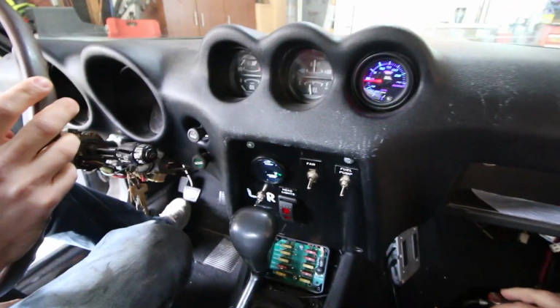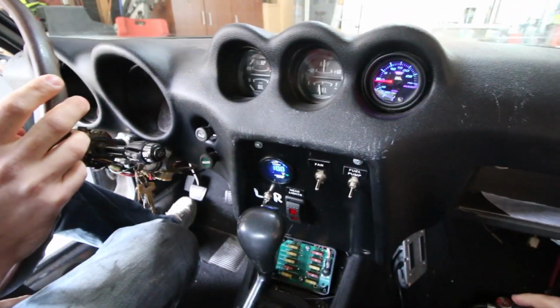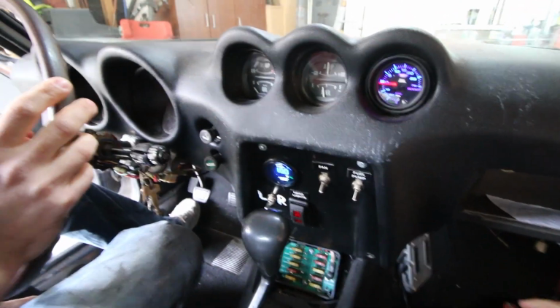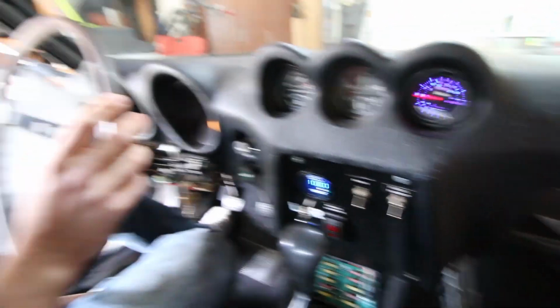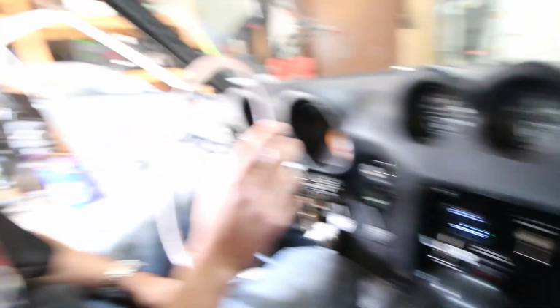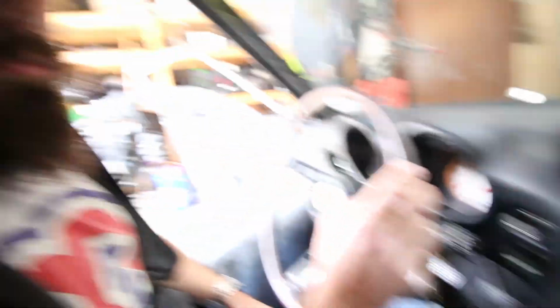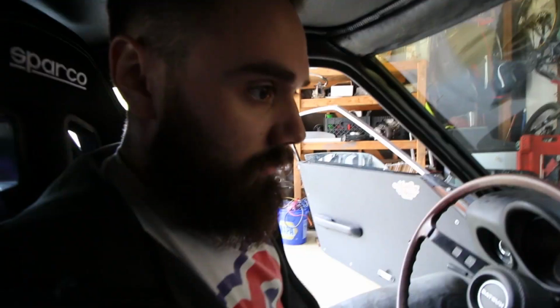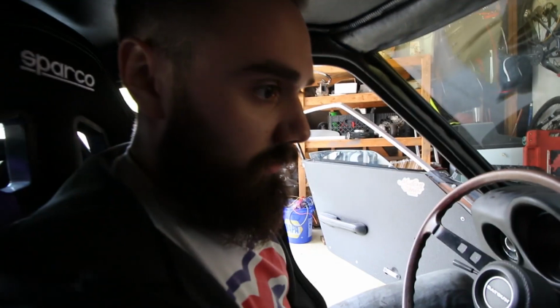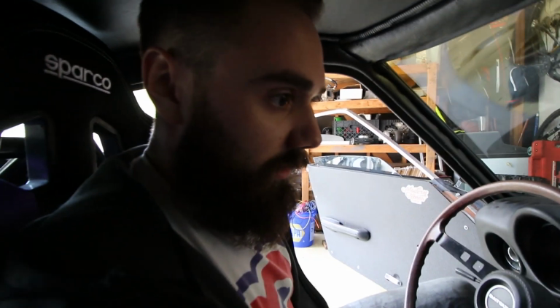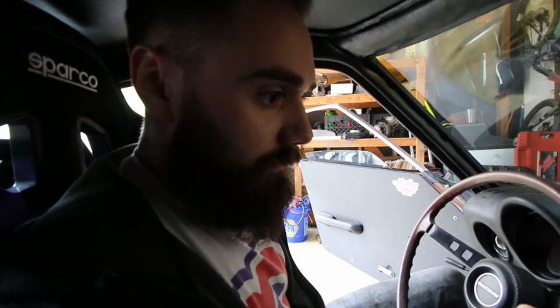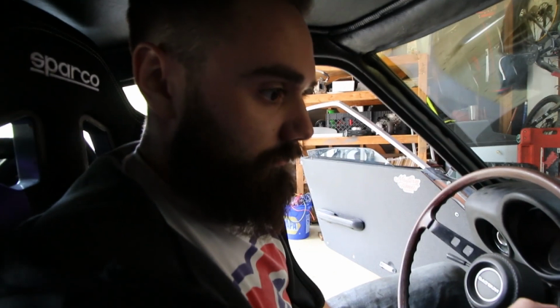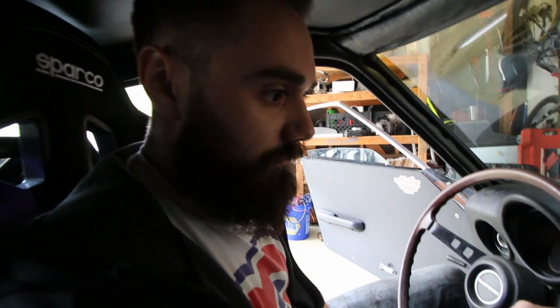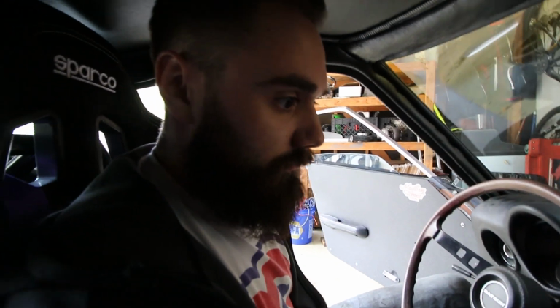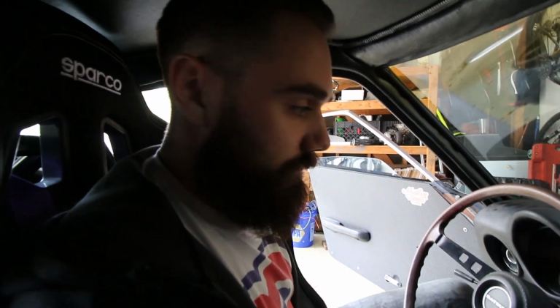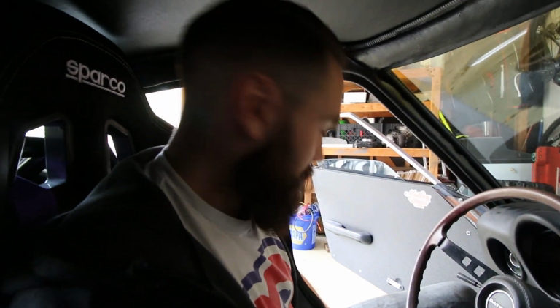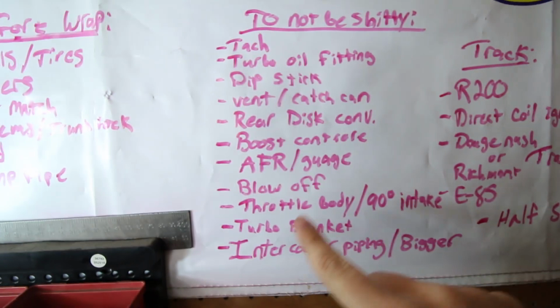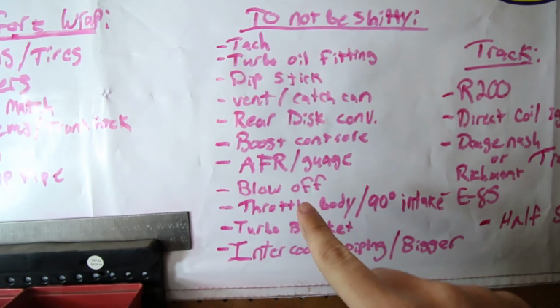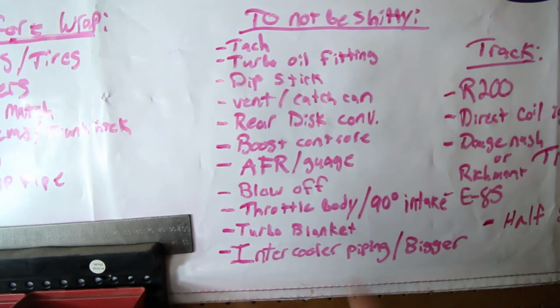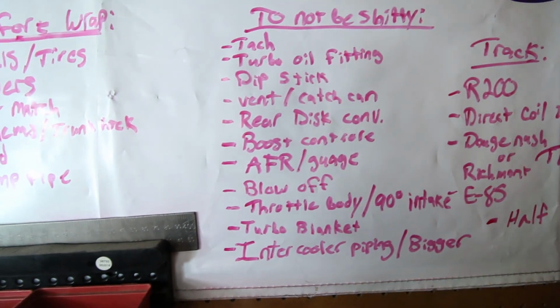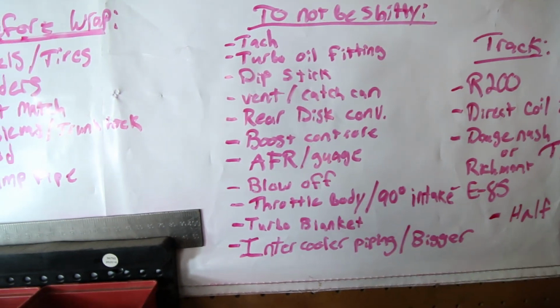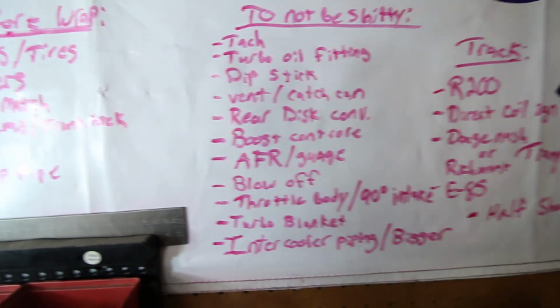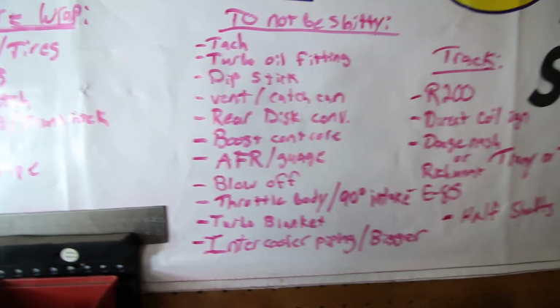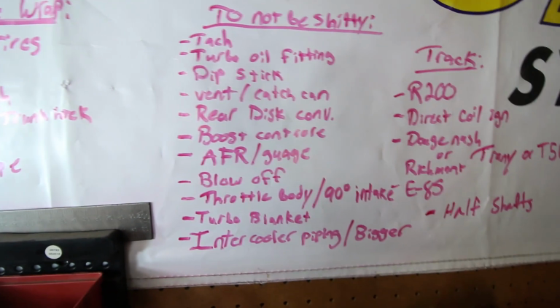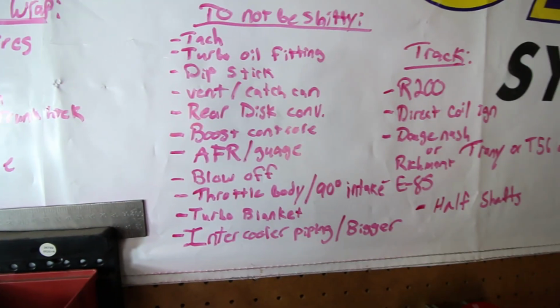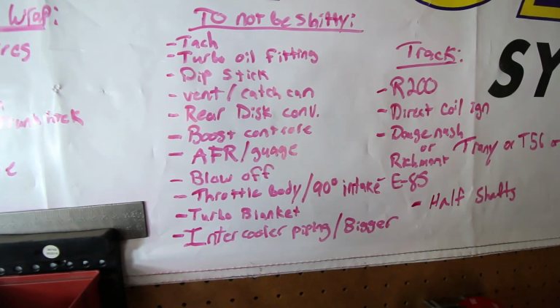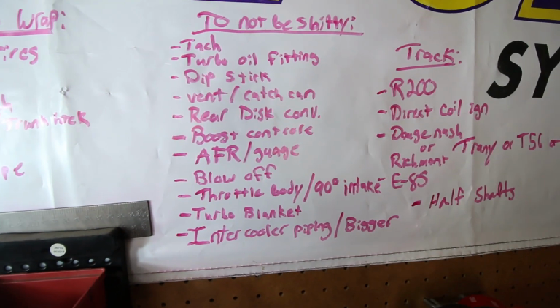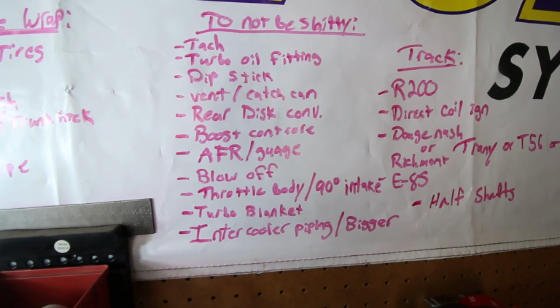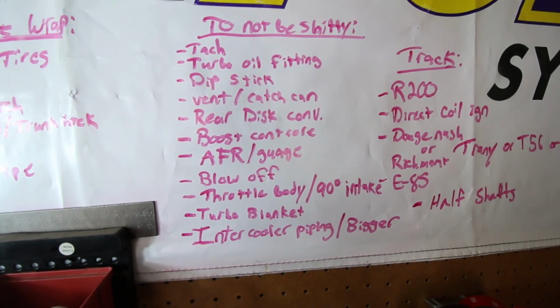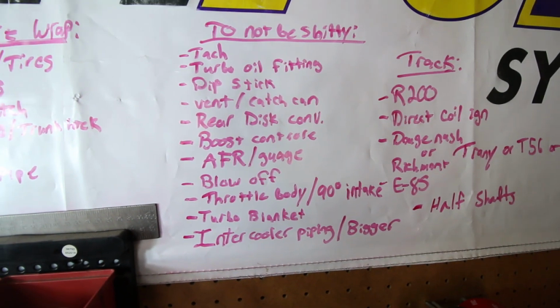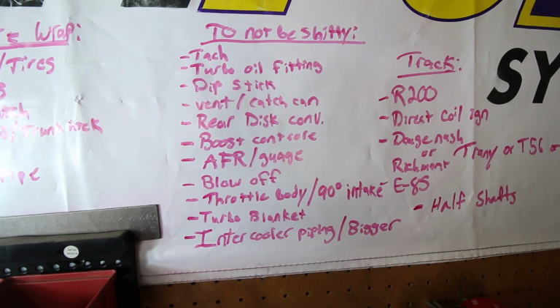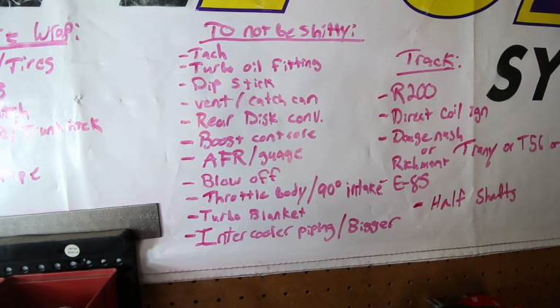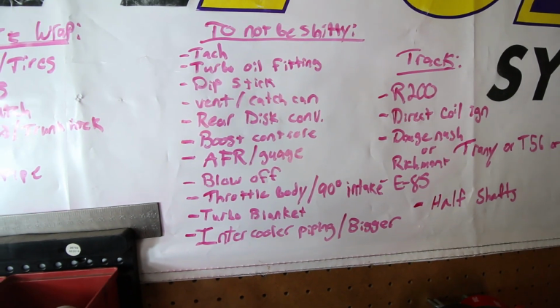Going back to the list: blow-off valve - we're probably going to mess around with that today because it's super easy. It may or may not work, but it's about time we have some JDM noises on this channel.